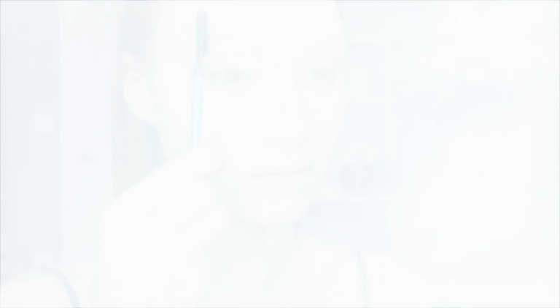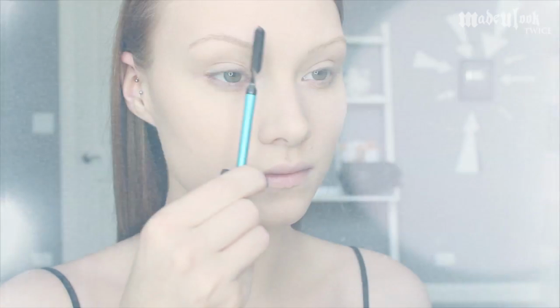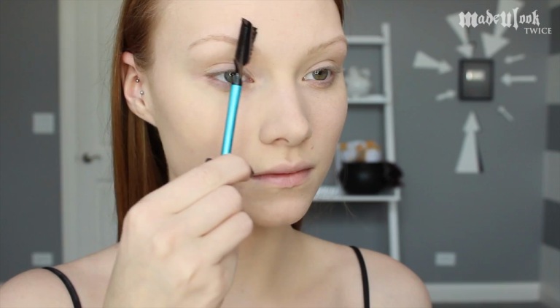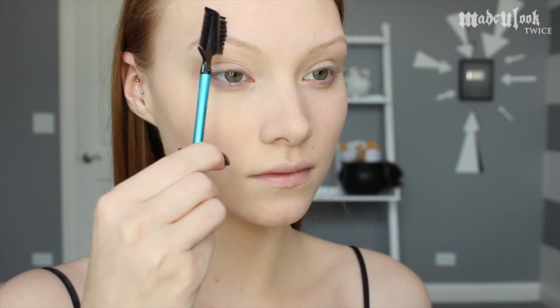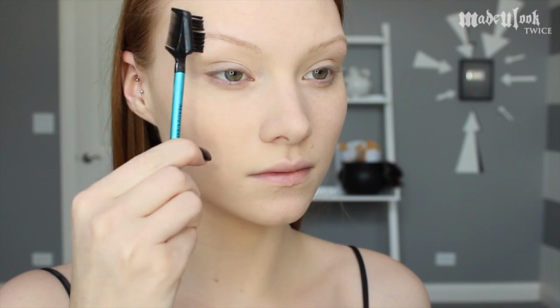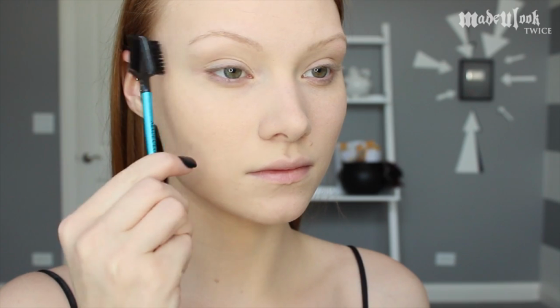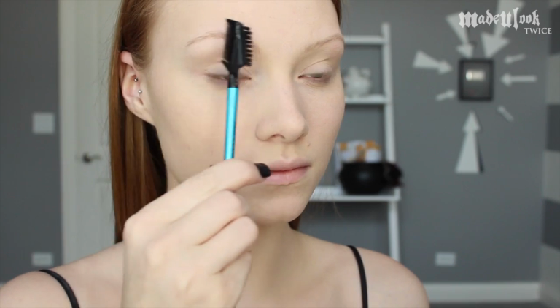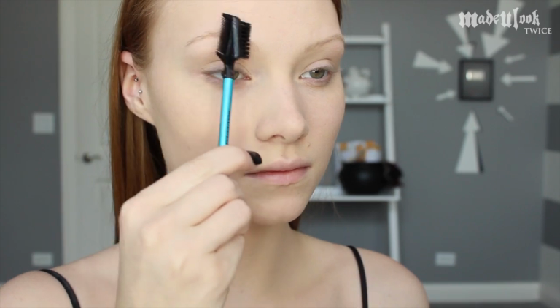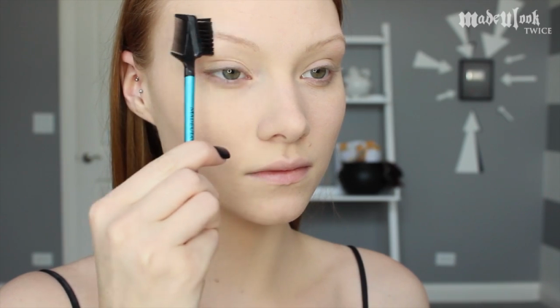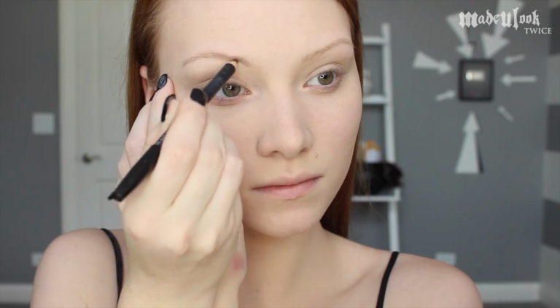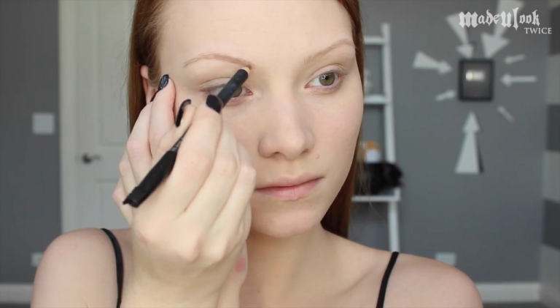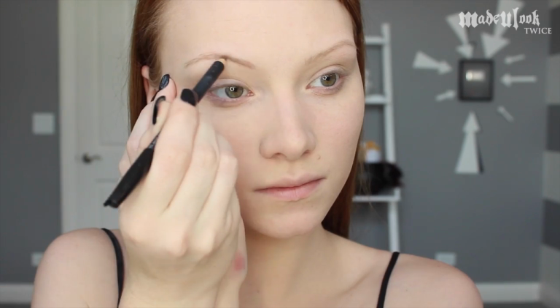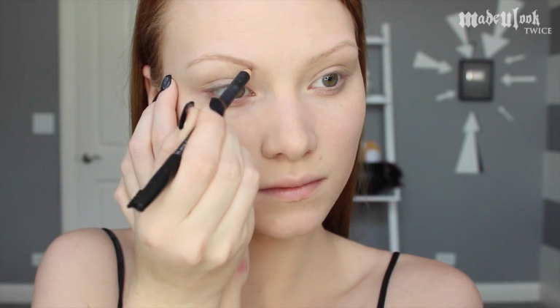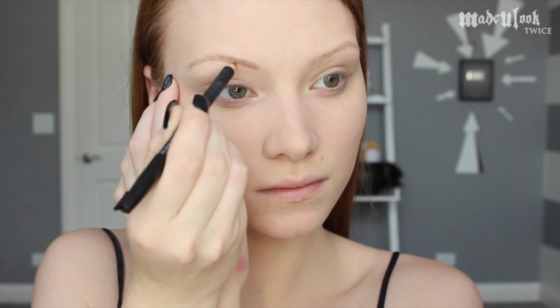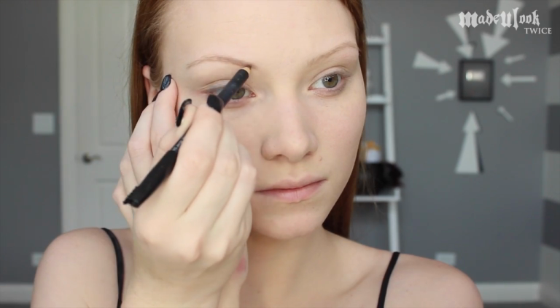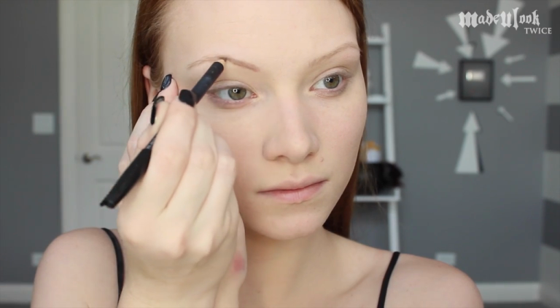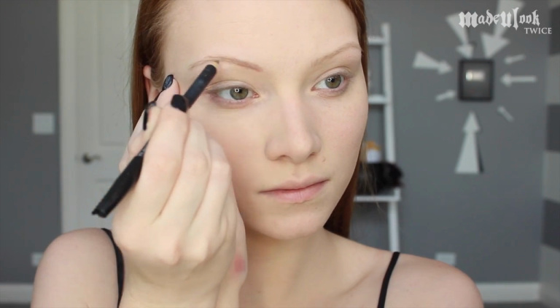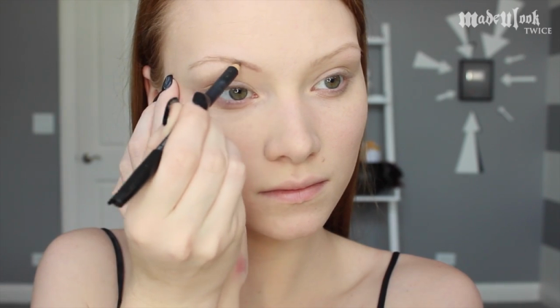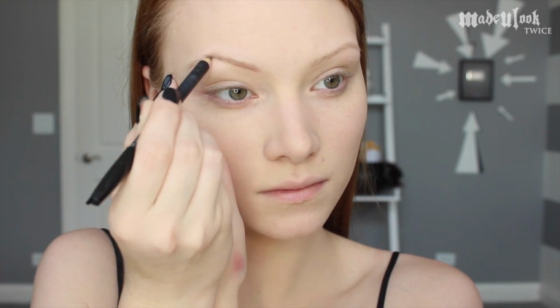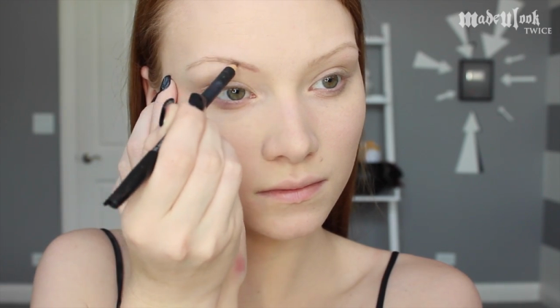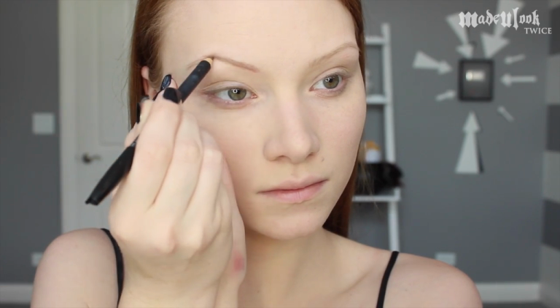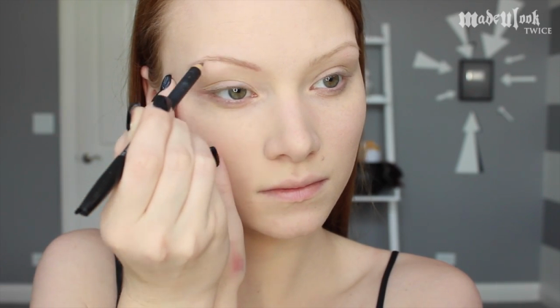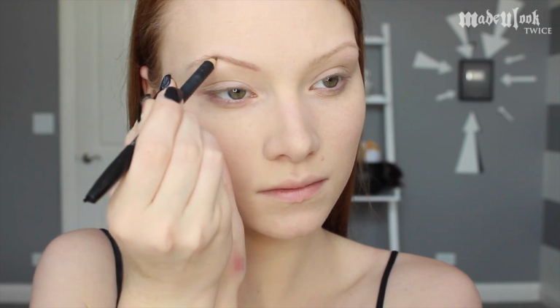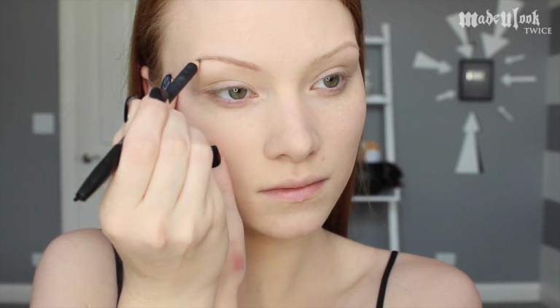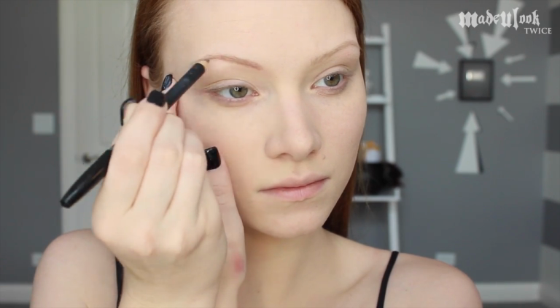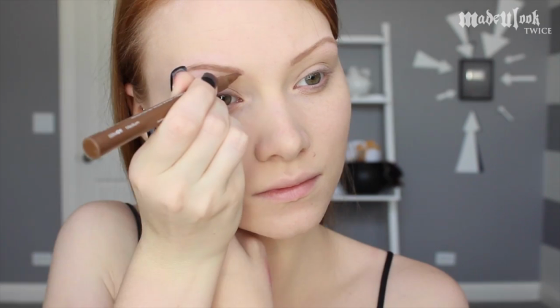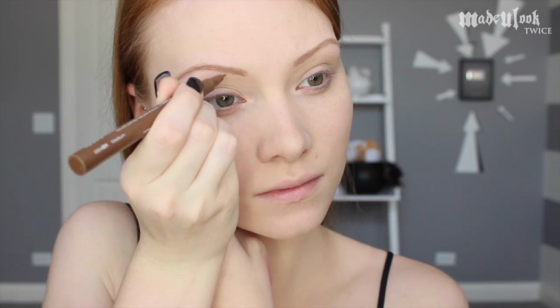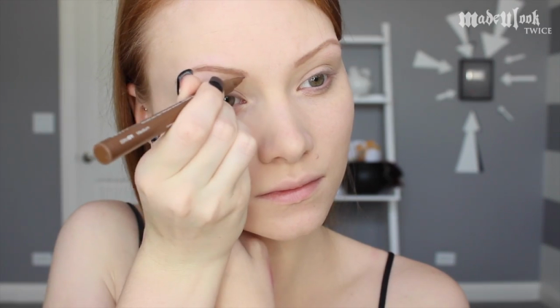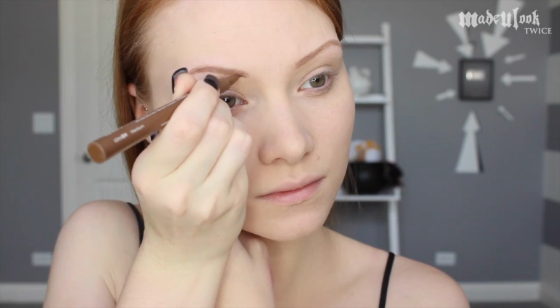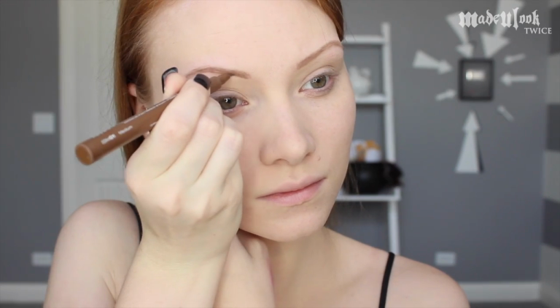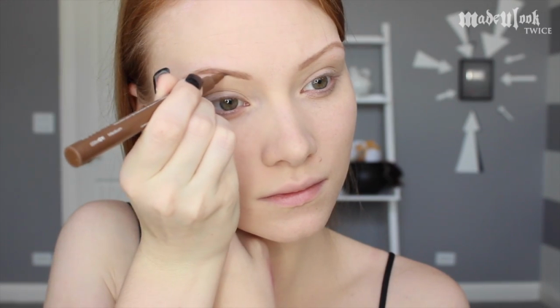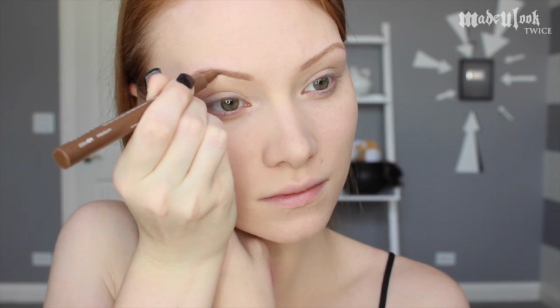I'm first going to fill in my eyebrows using the Mehron brow liner in taupe and the NYX eyebrow marker in medium.